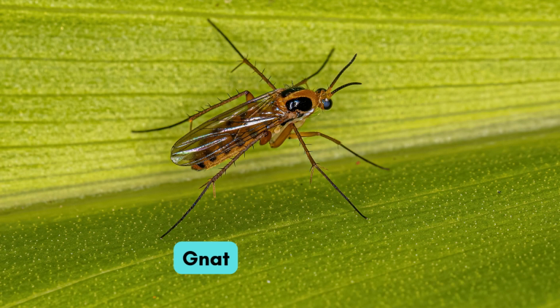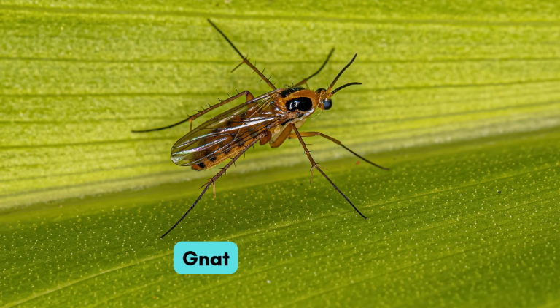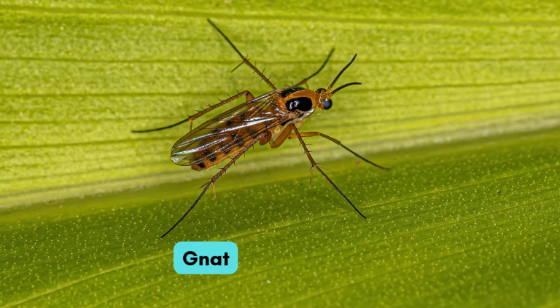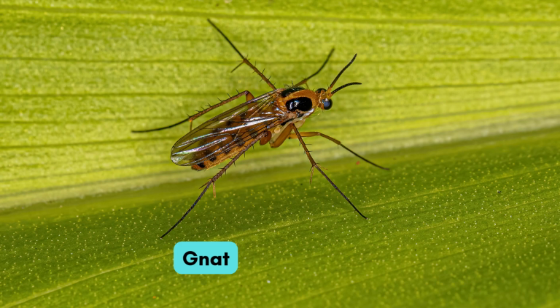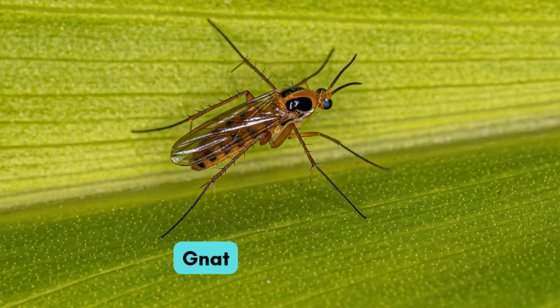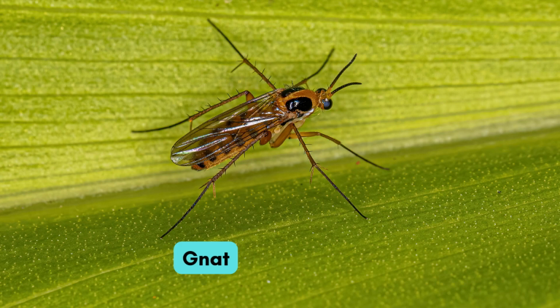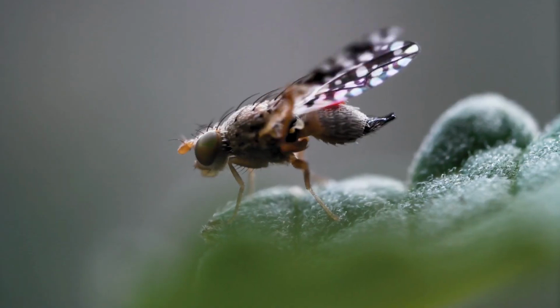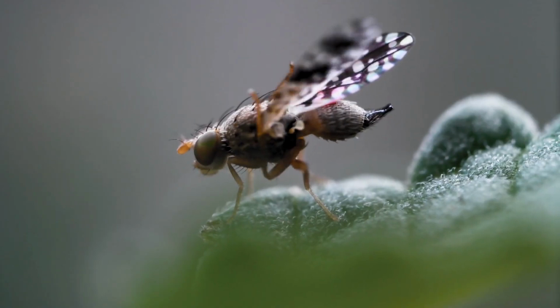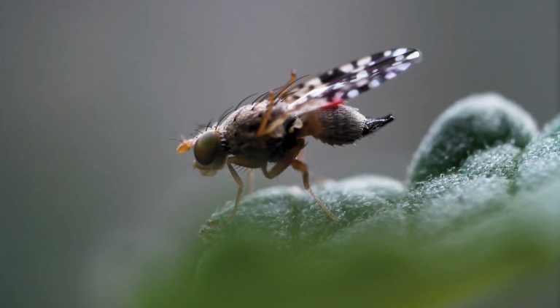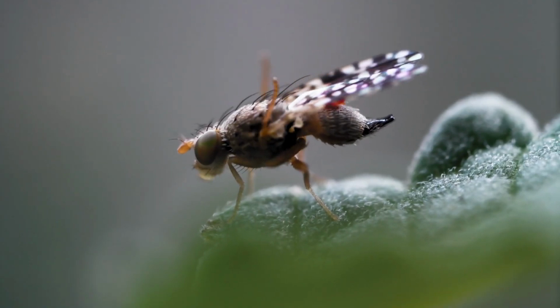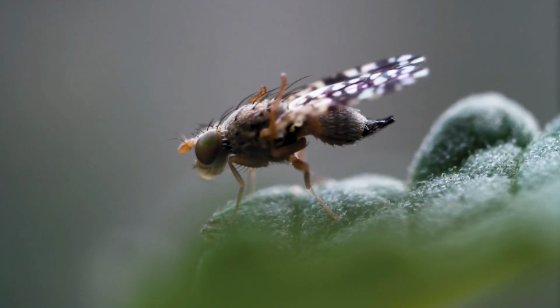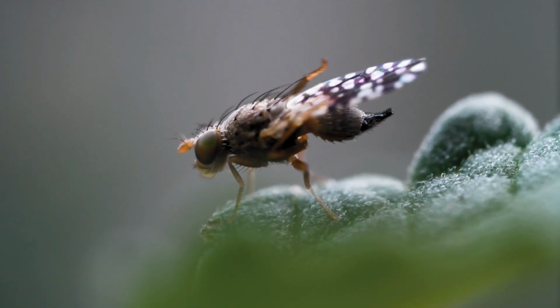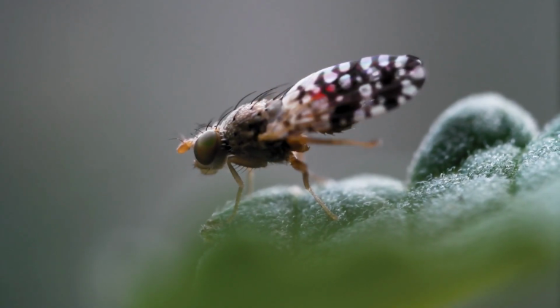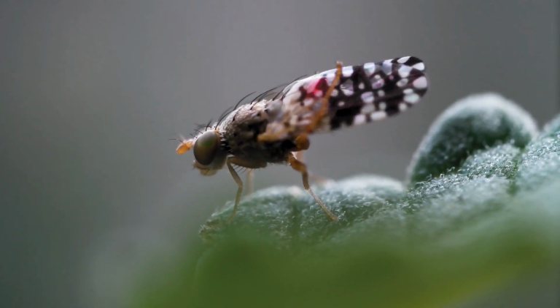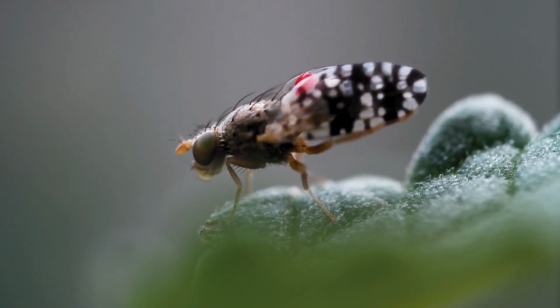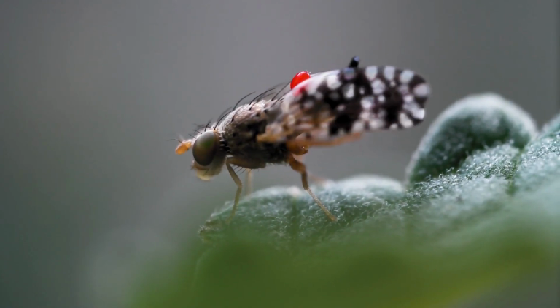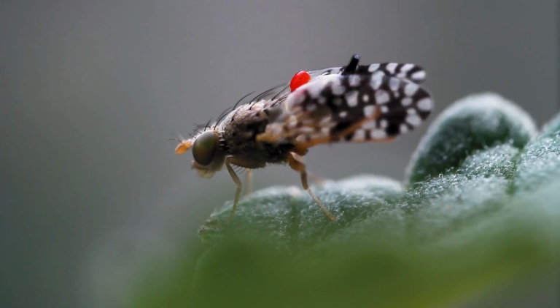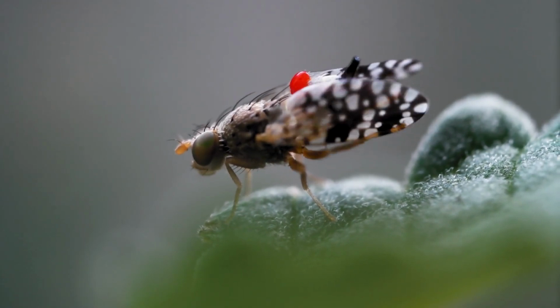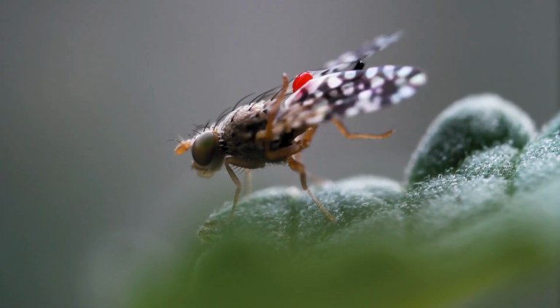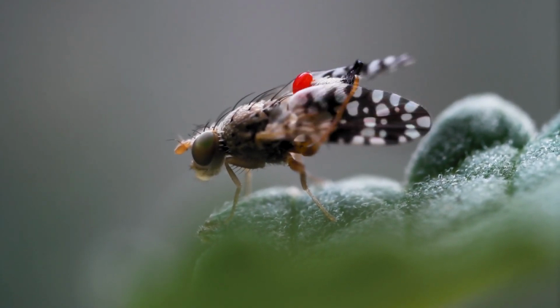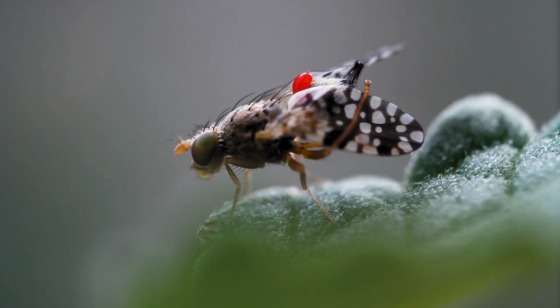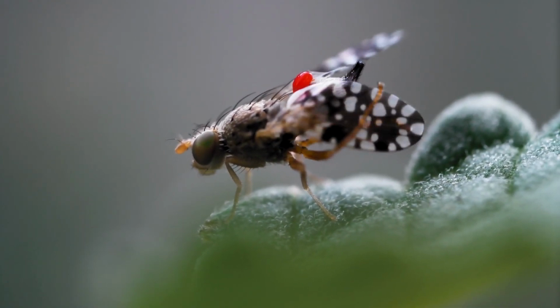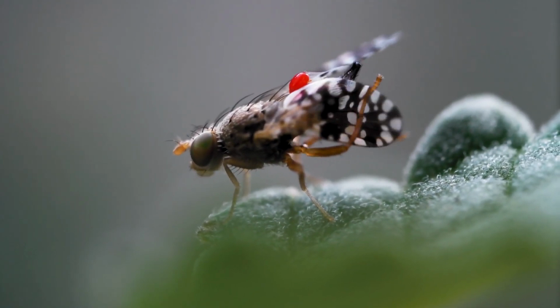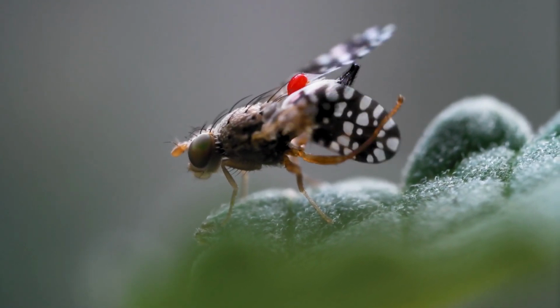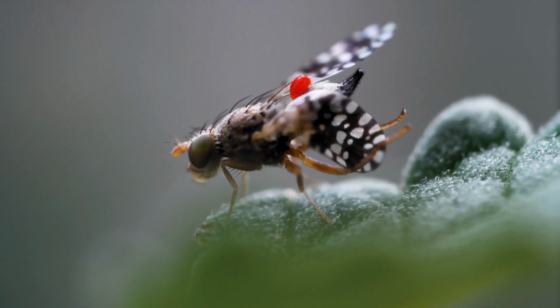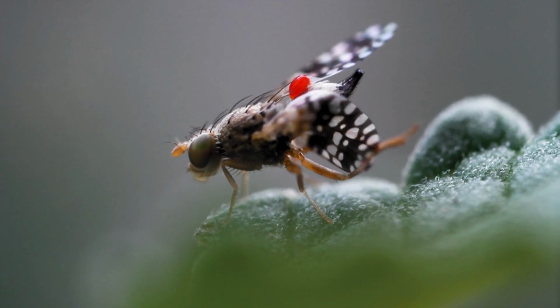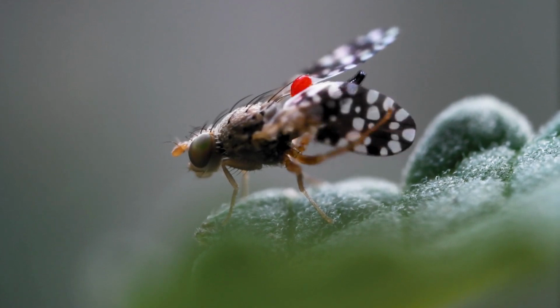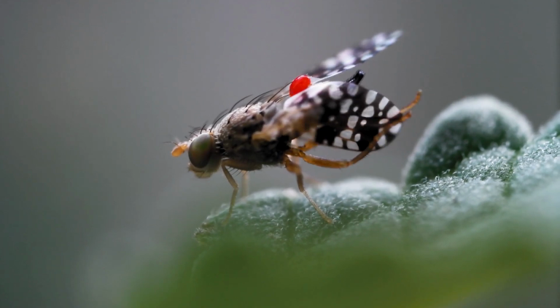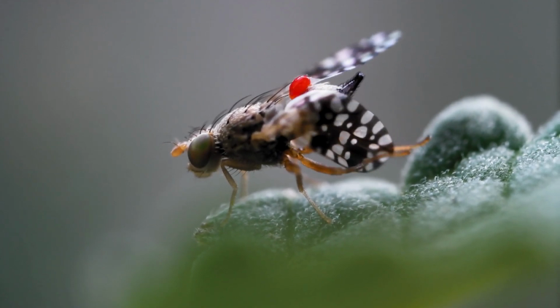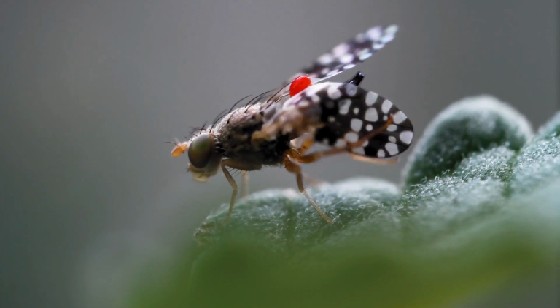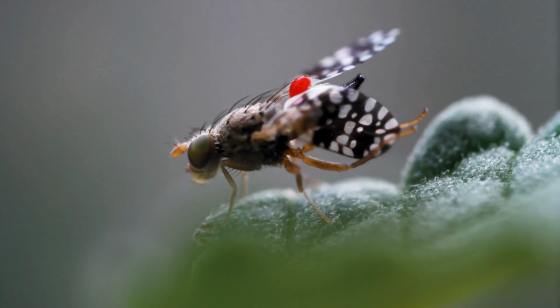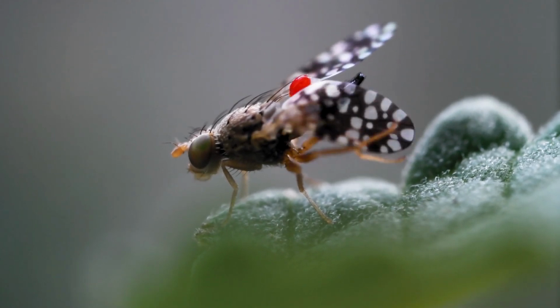This is the noisy cicada. It sings loudly in the trees. You hear it in summer.